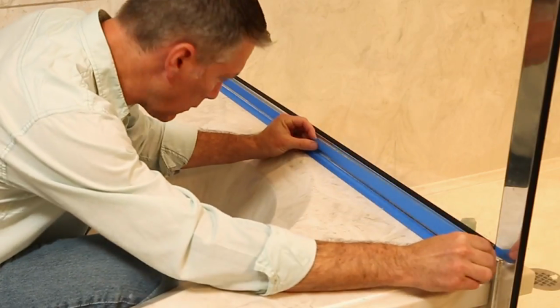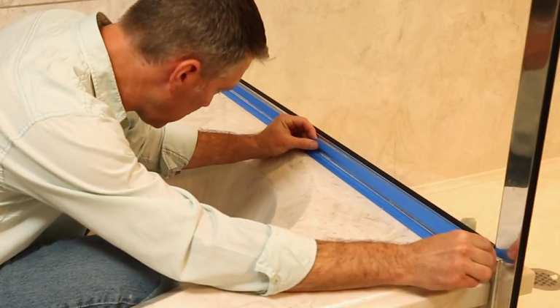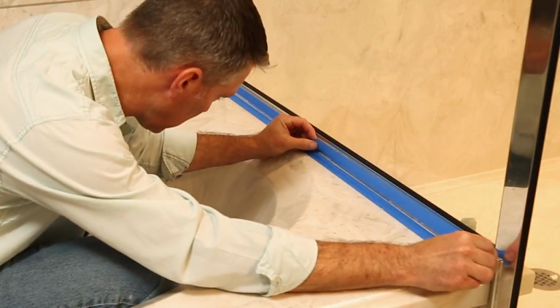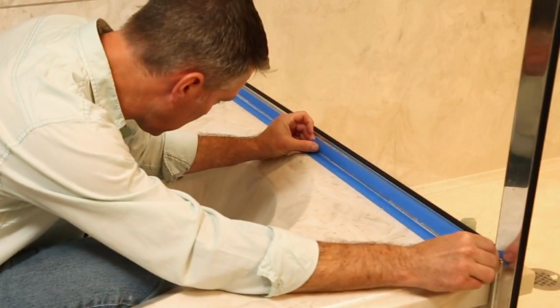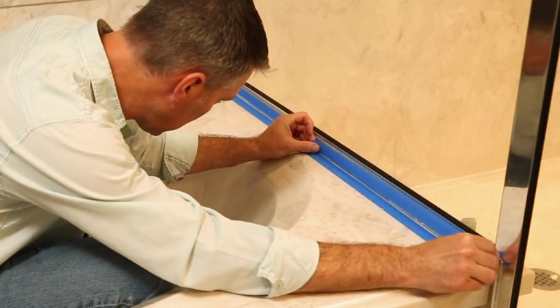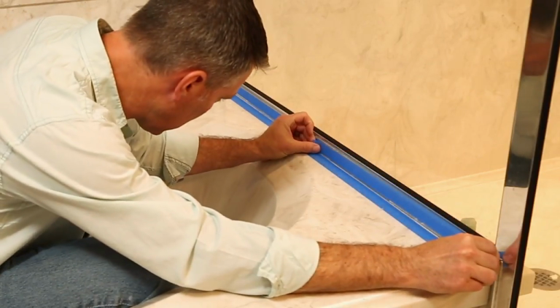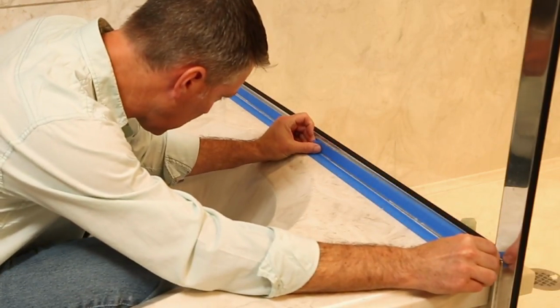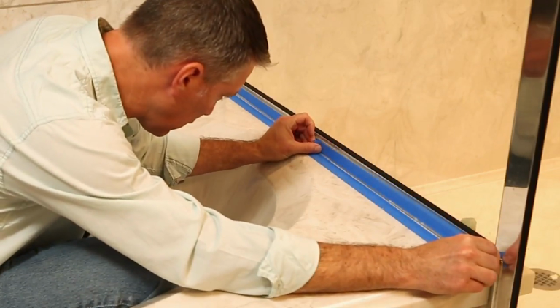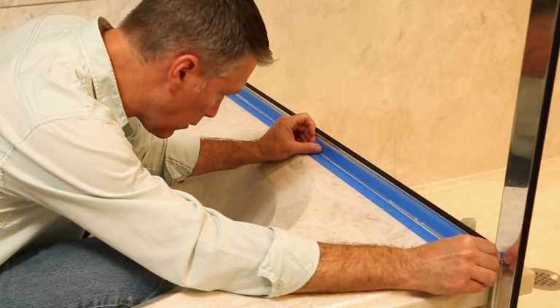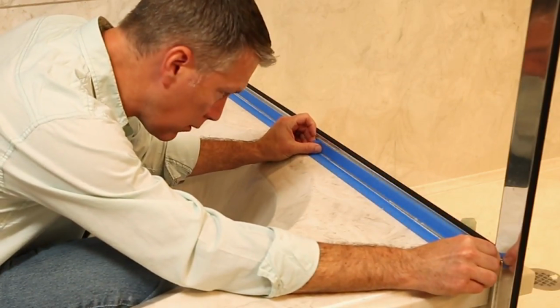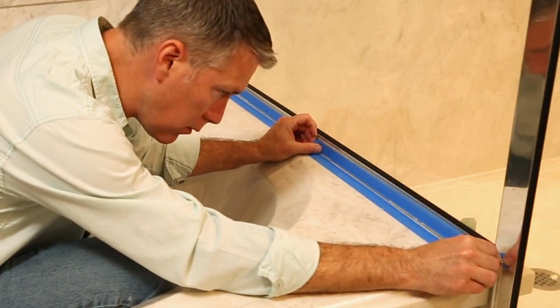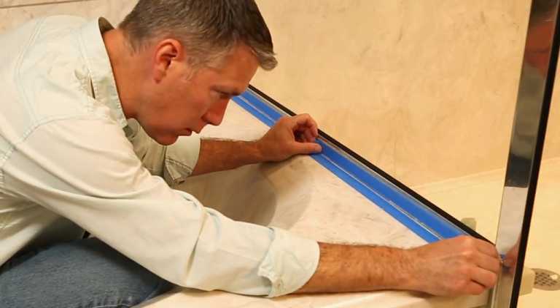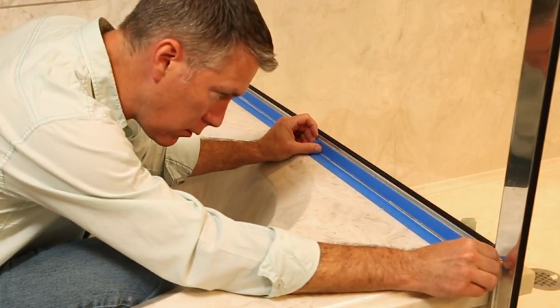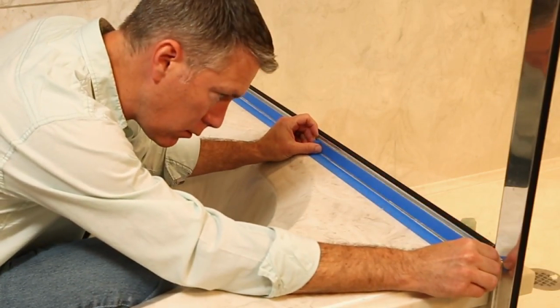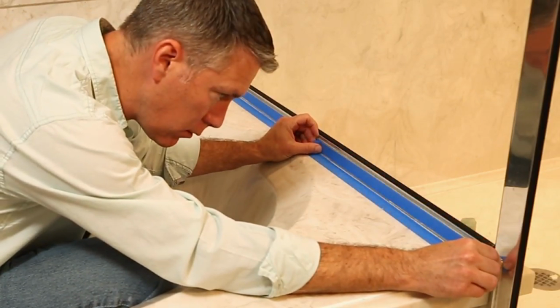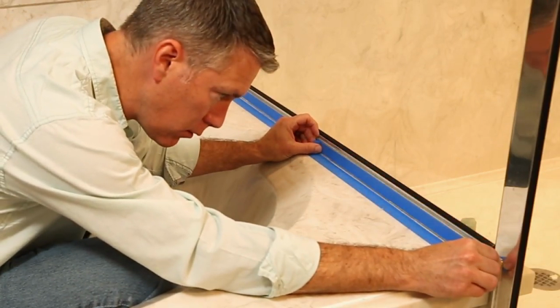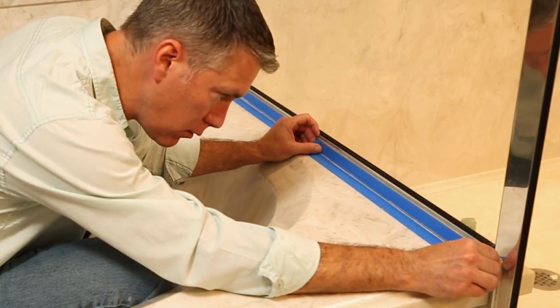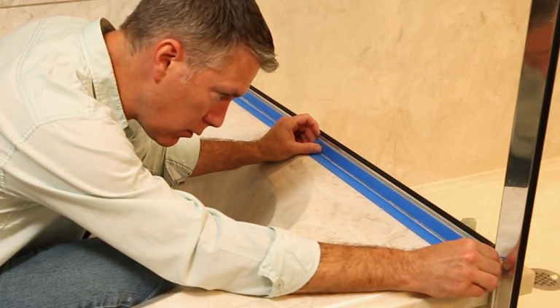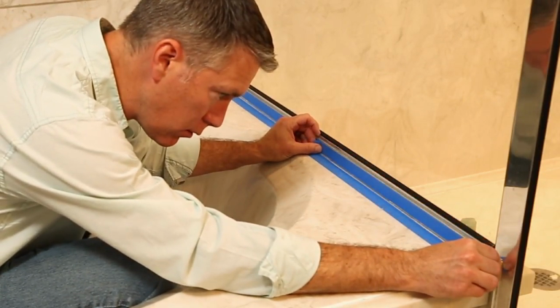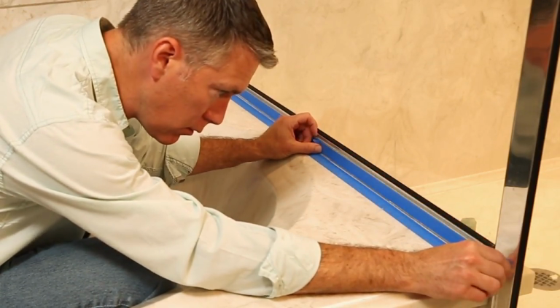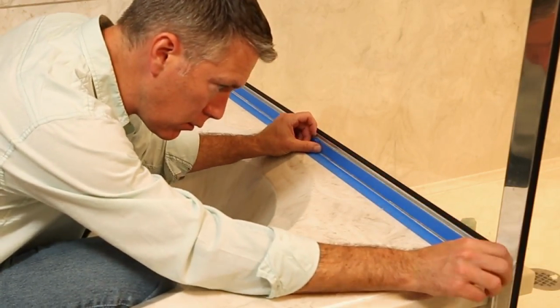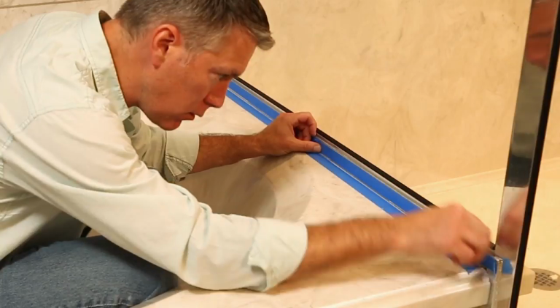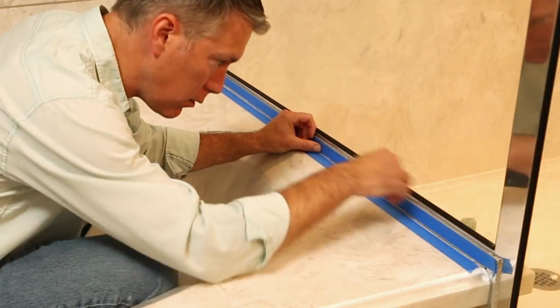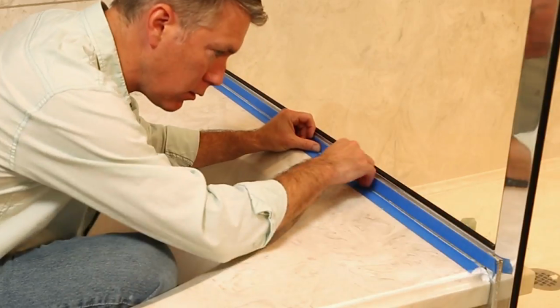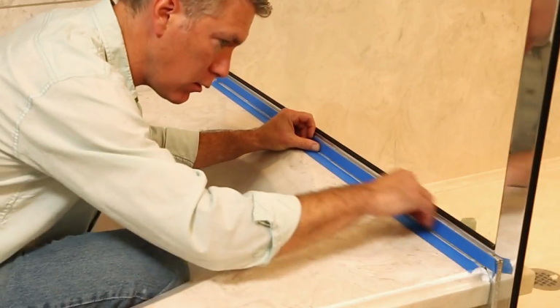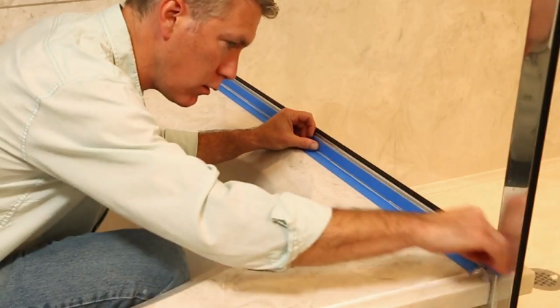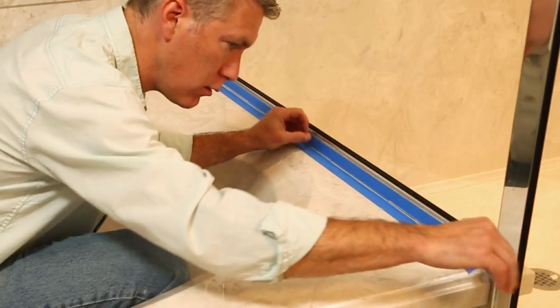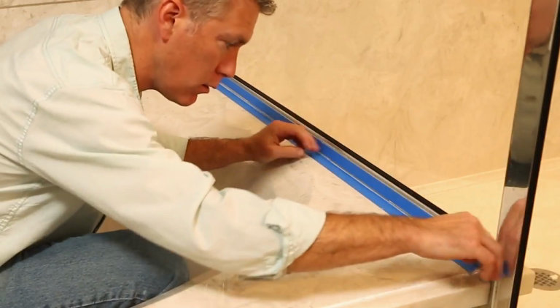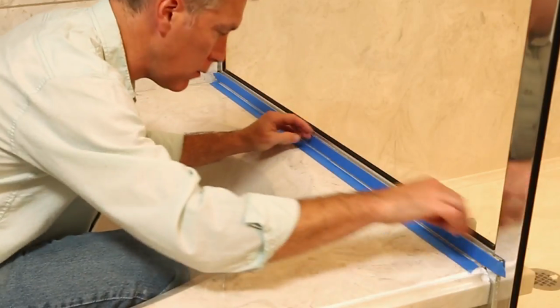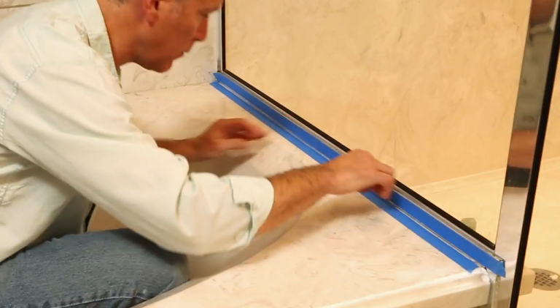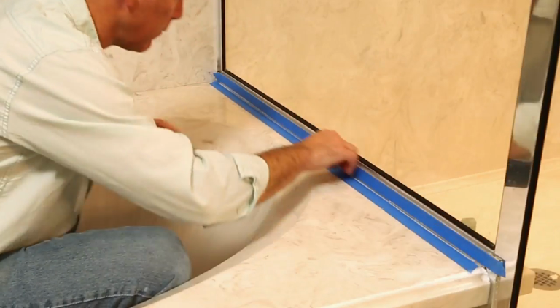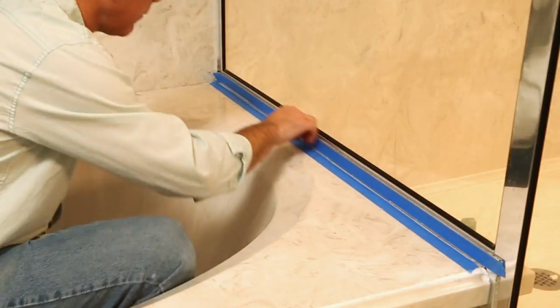To get a really straight edge, apply painter's masking tape to either side of the joint before applying the sealant.